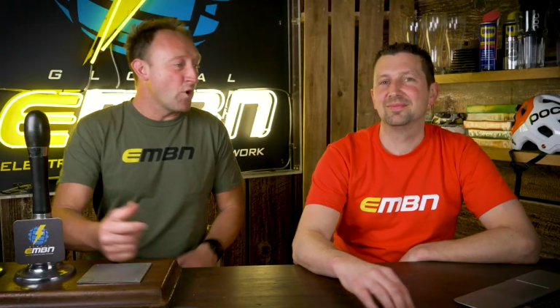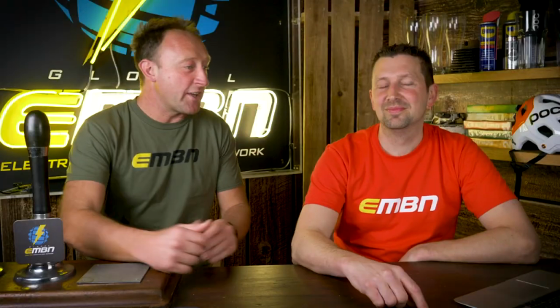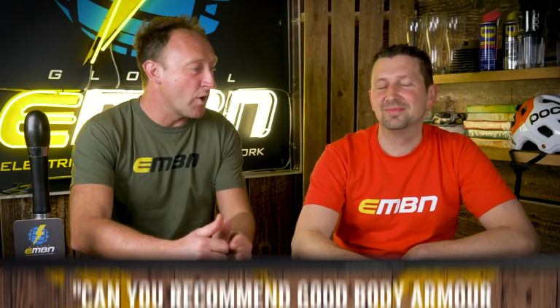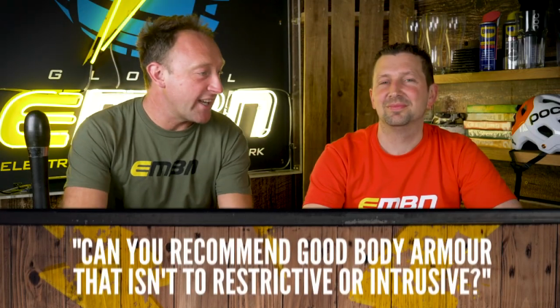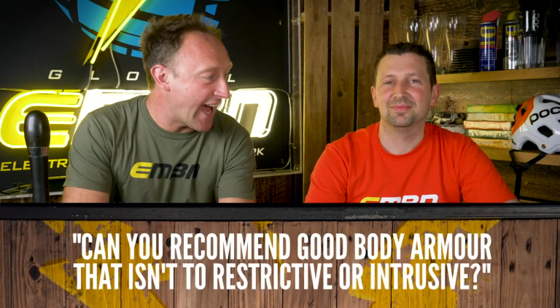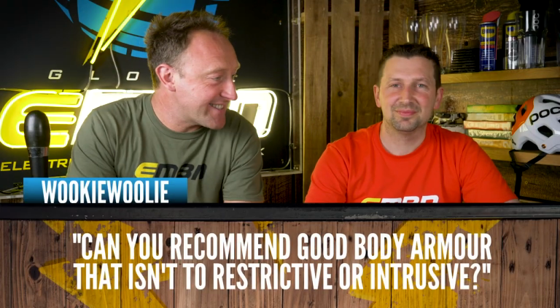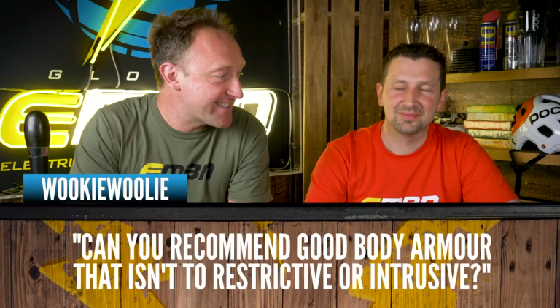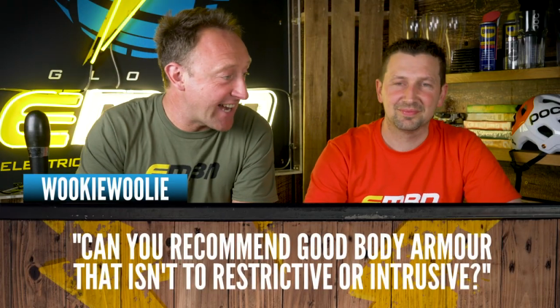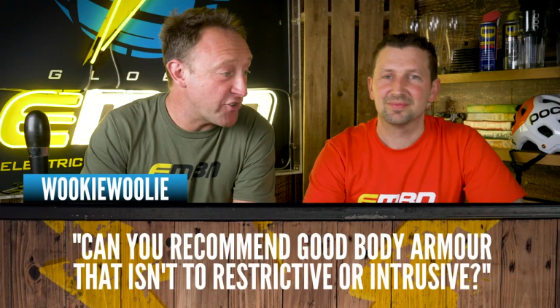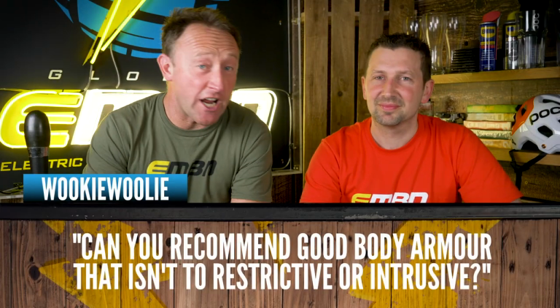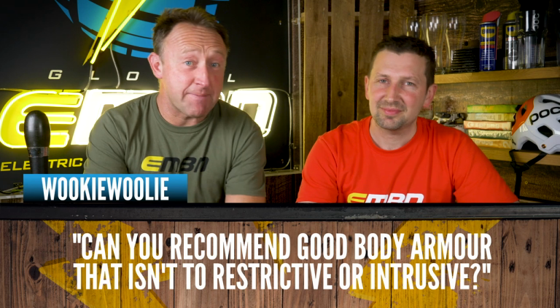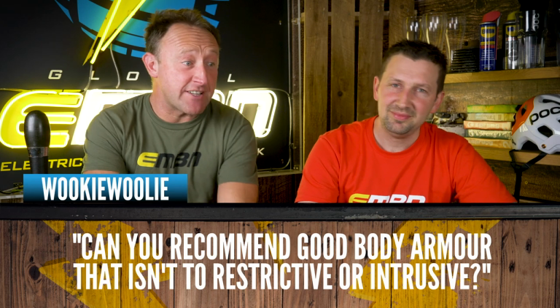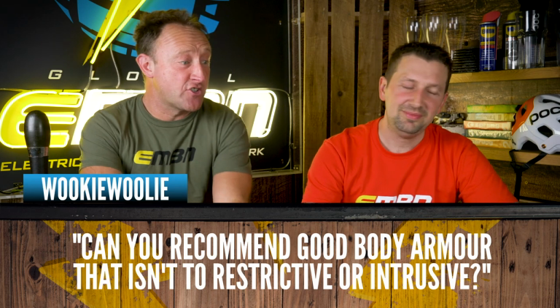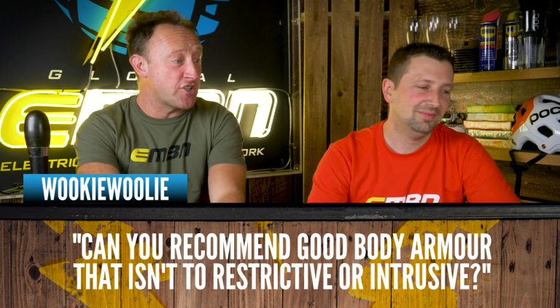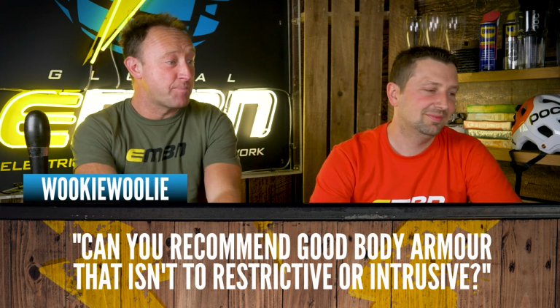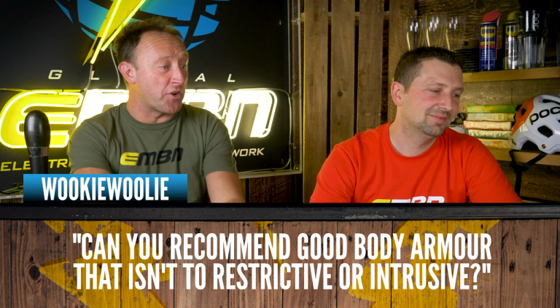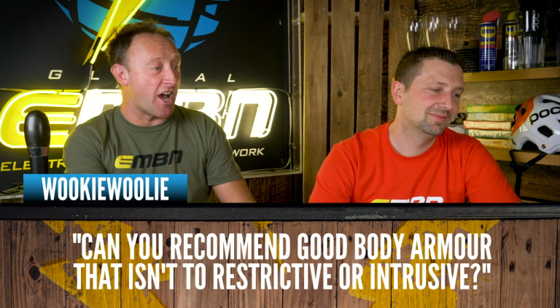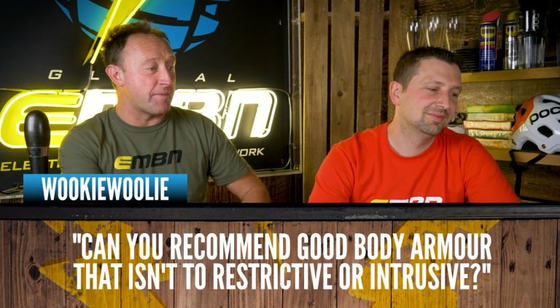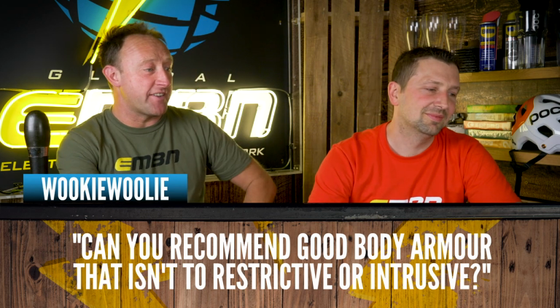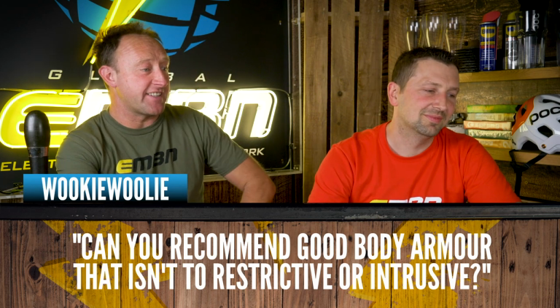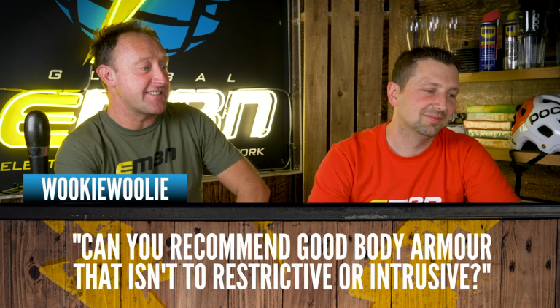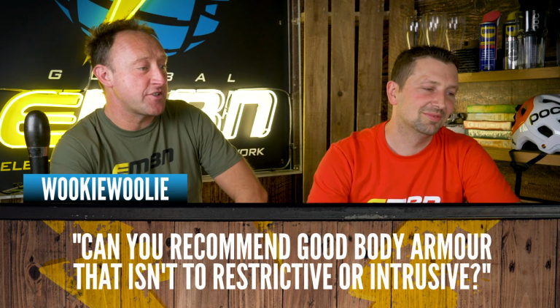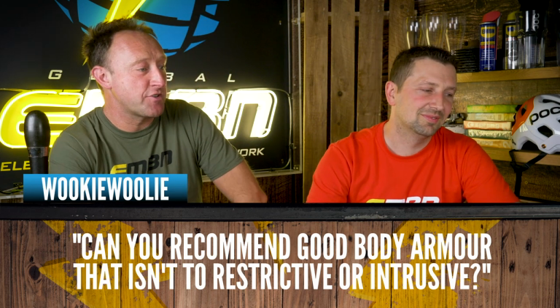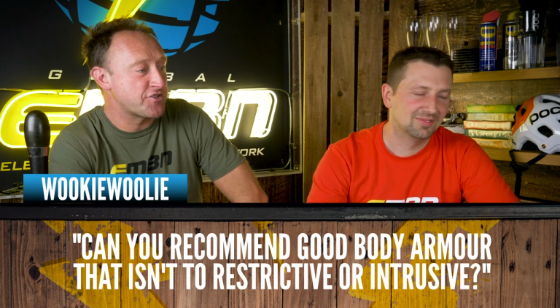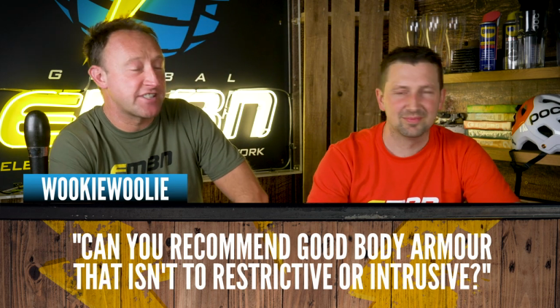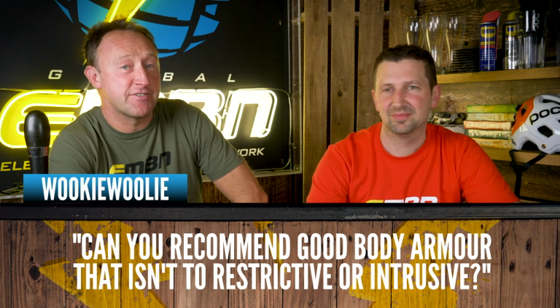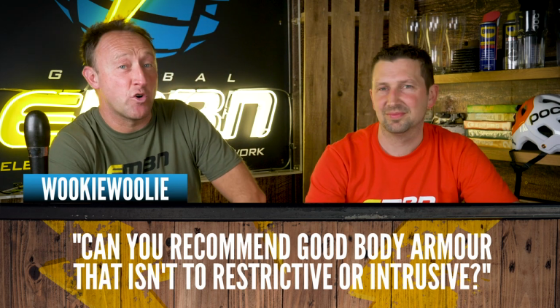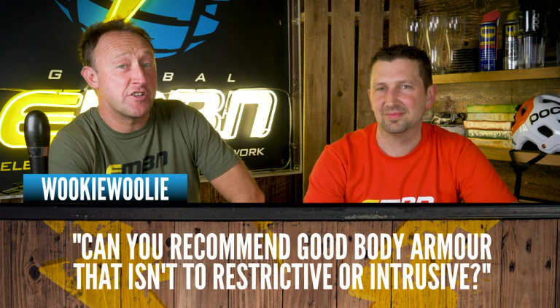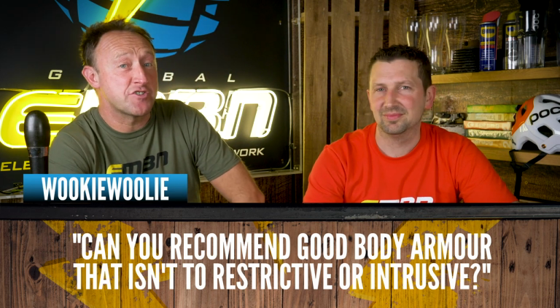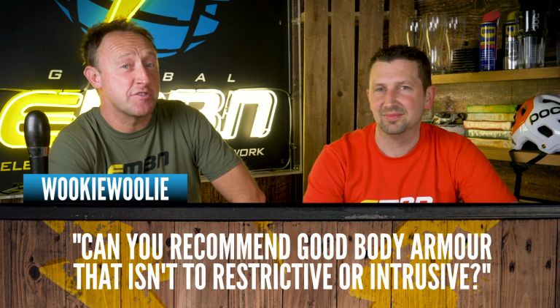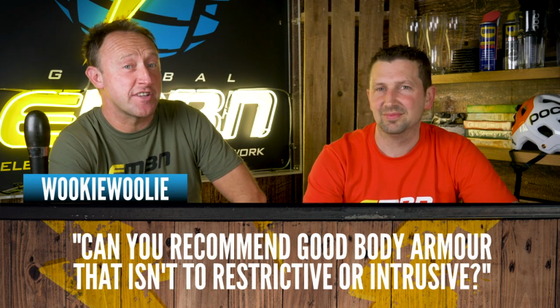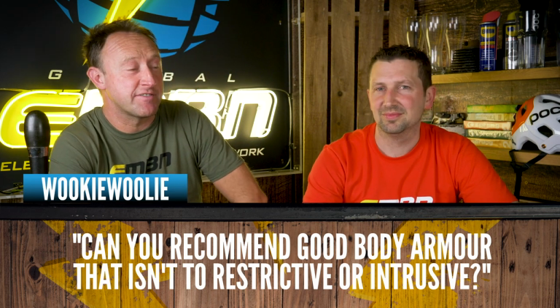Wookie Woolly asks: how do you recommend good body armor that isn't too restrictive or intrusive?